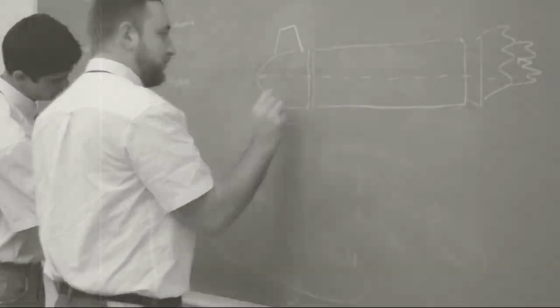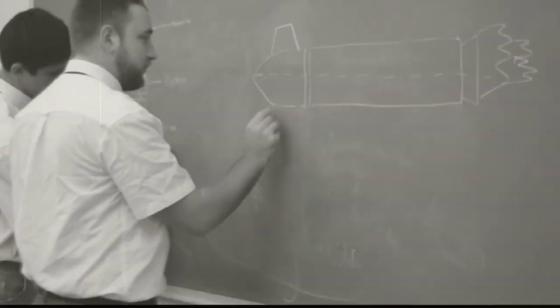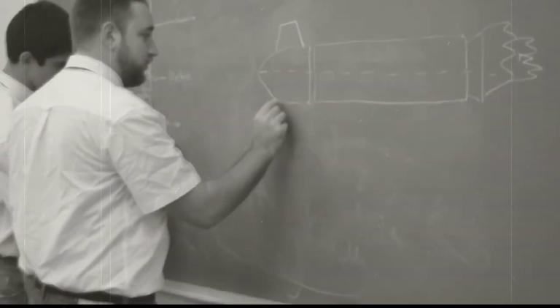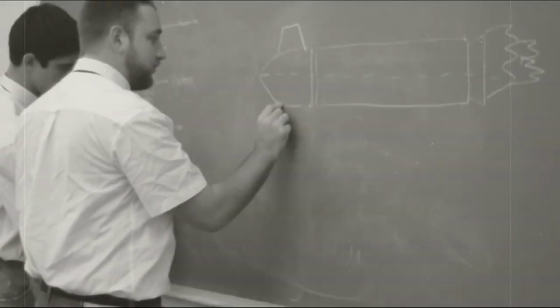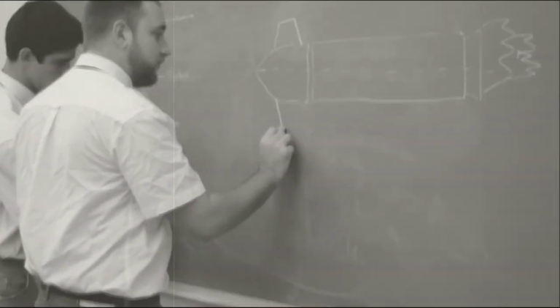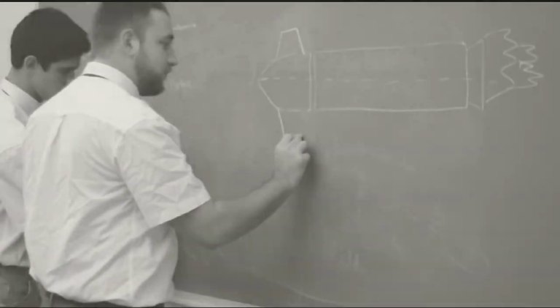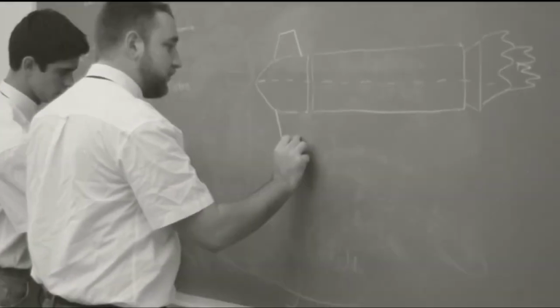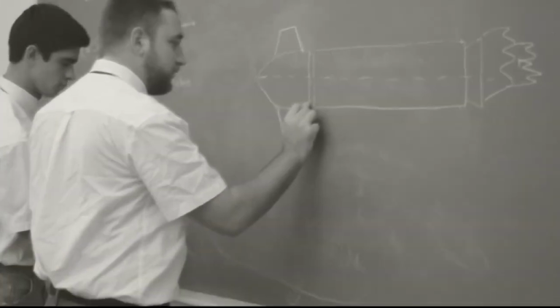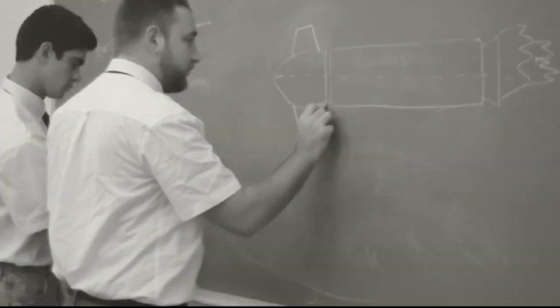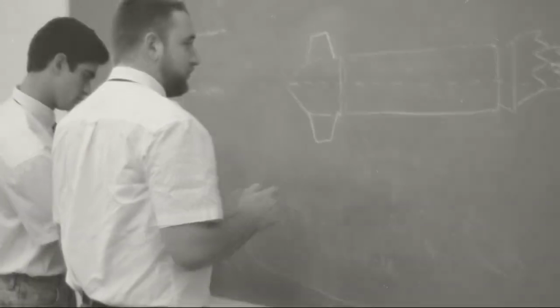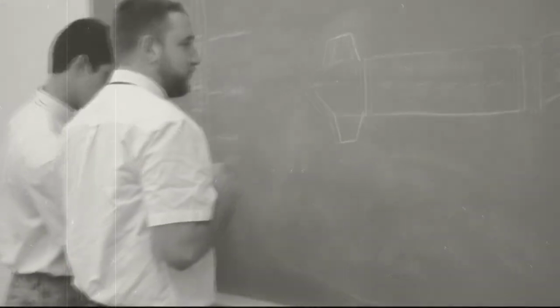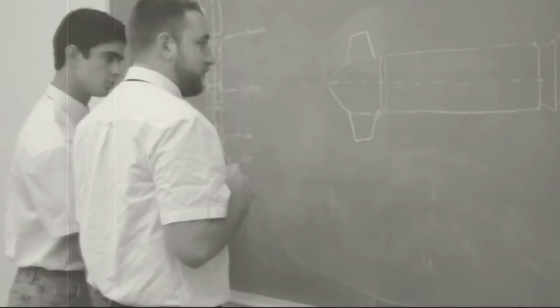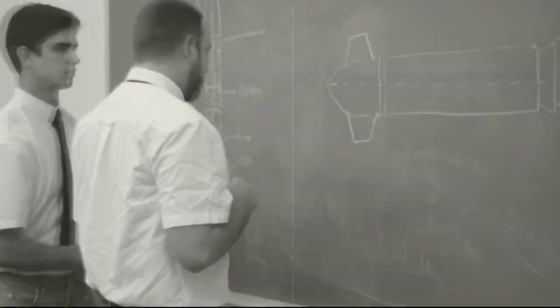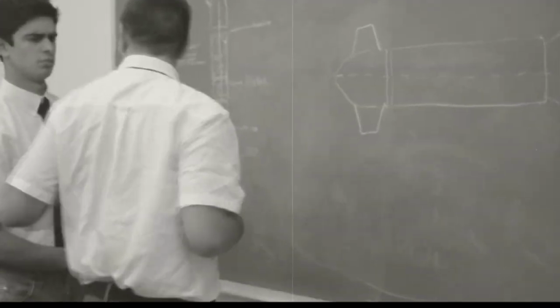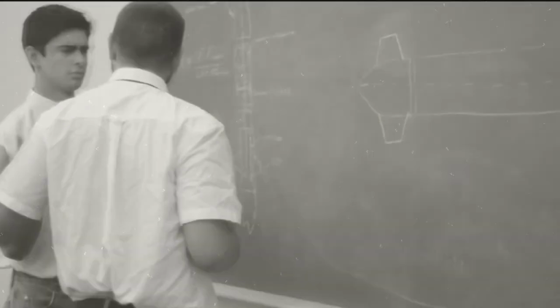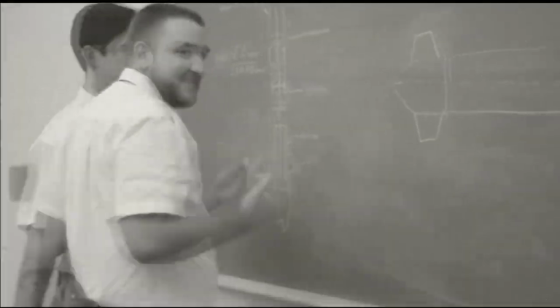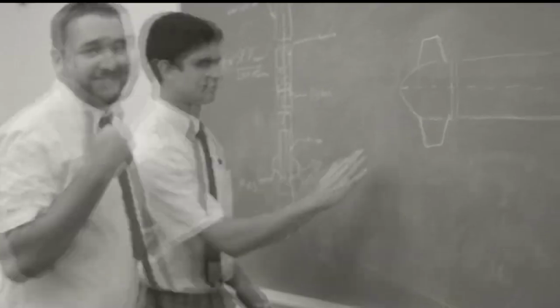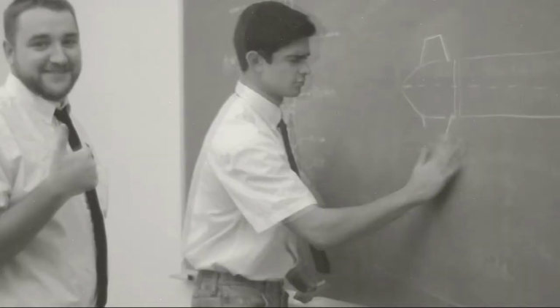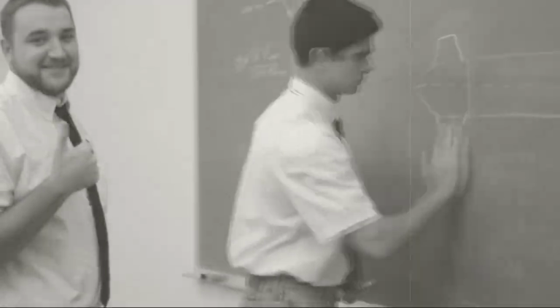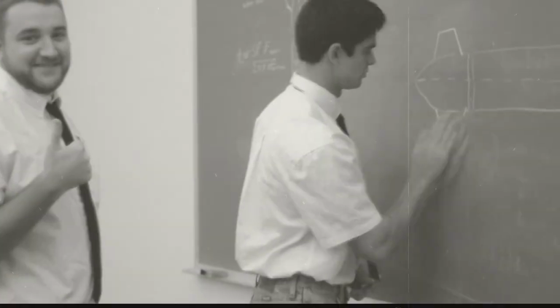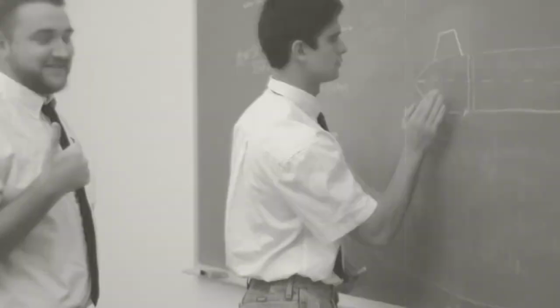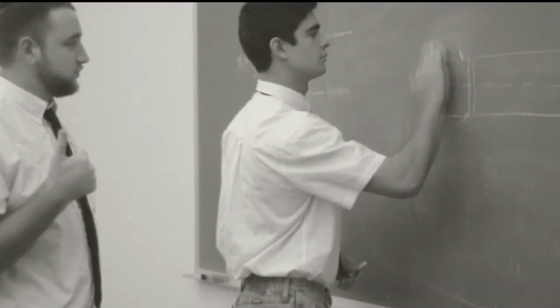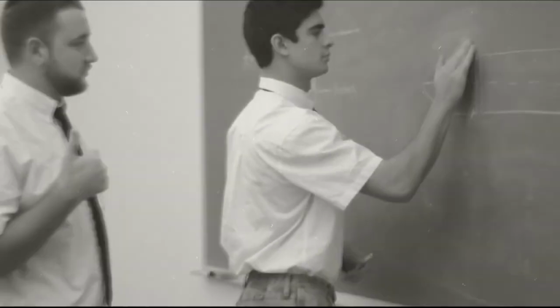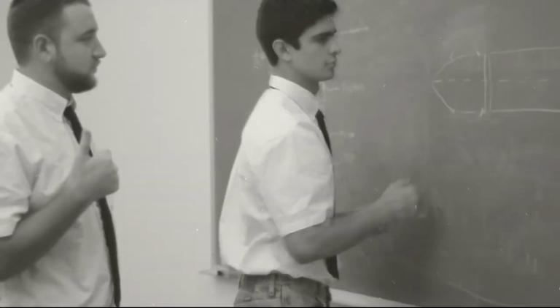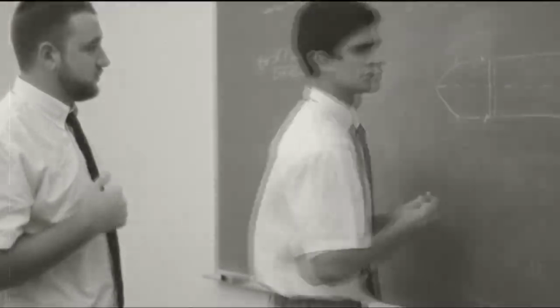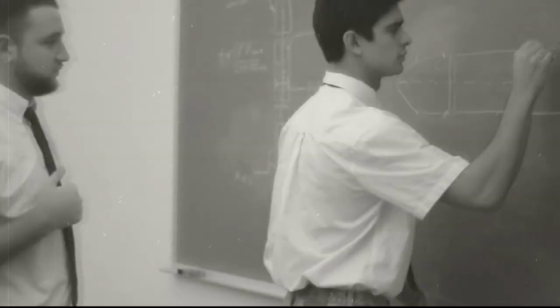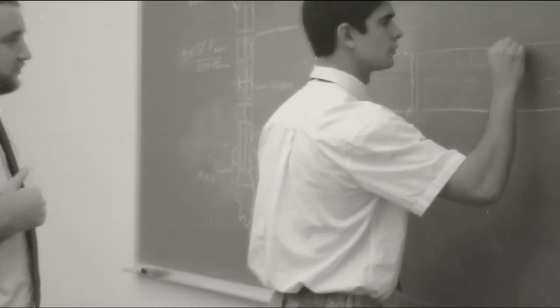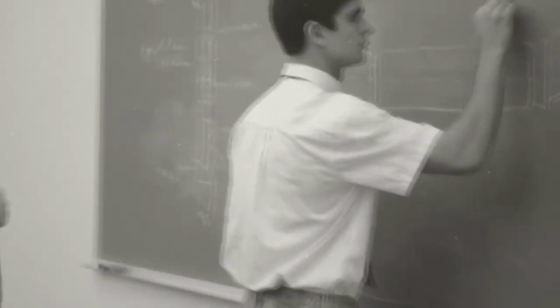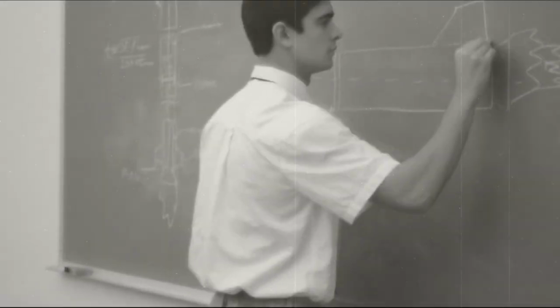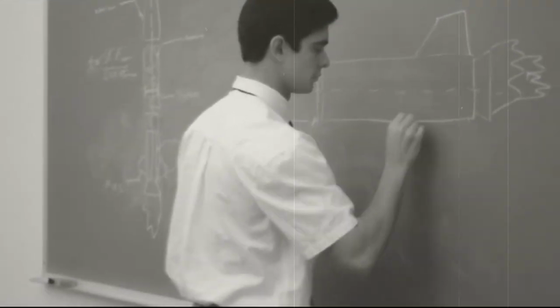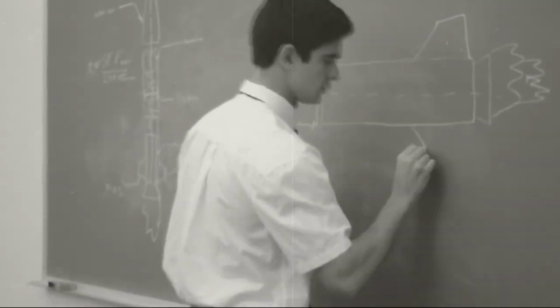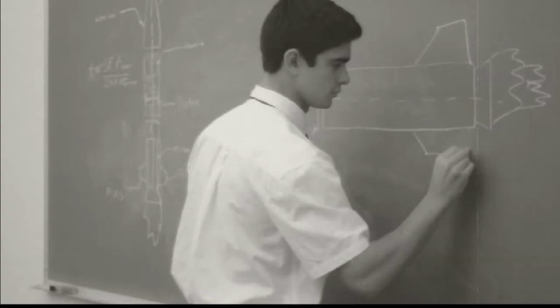Adrian is helping Murphy with a conceptual design at the blackboard. Looks like Murphy is having some trouble with the fins.